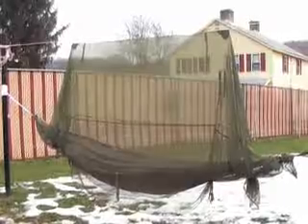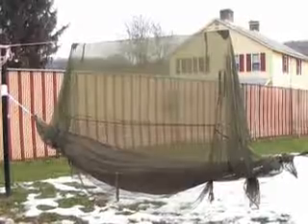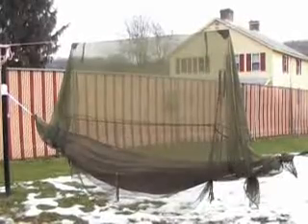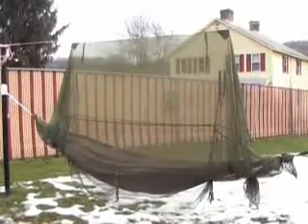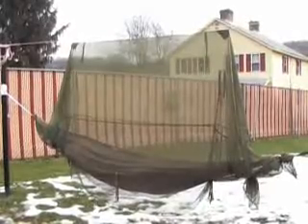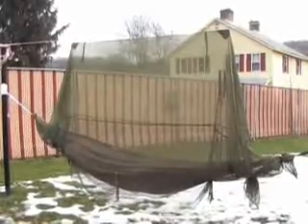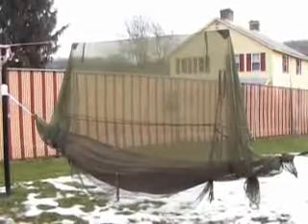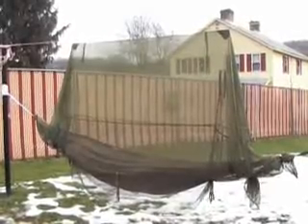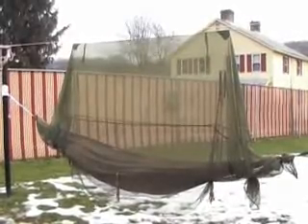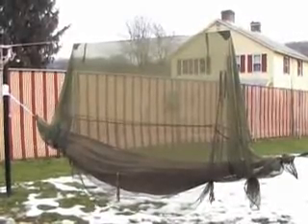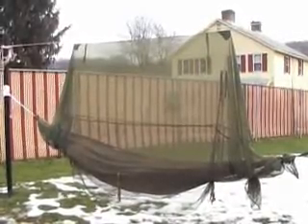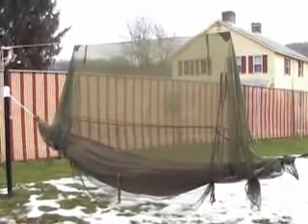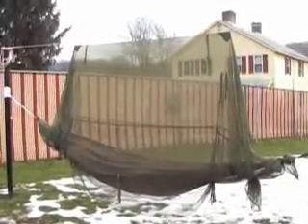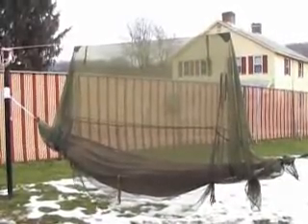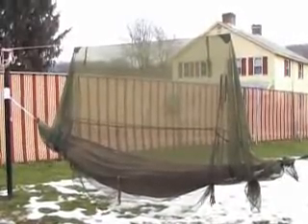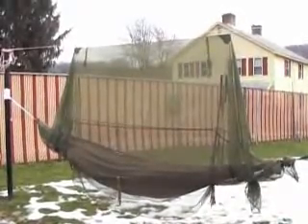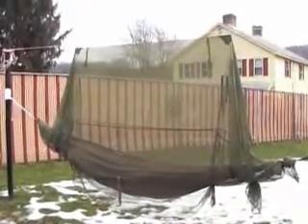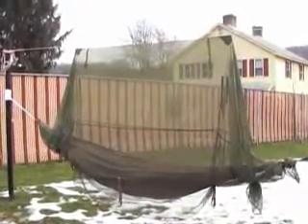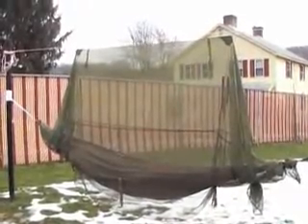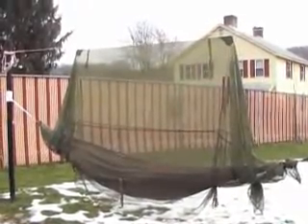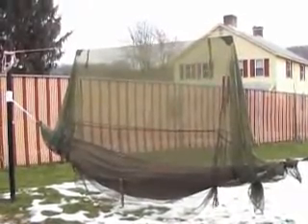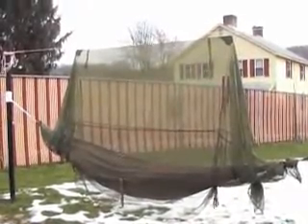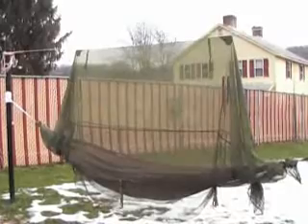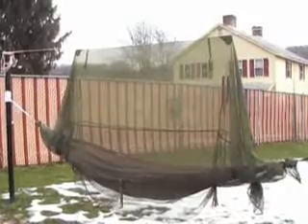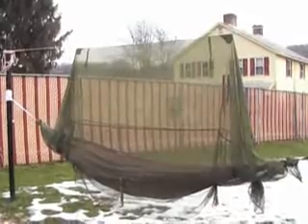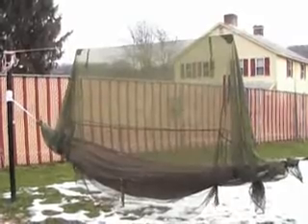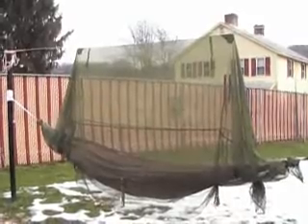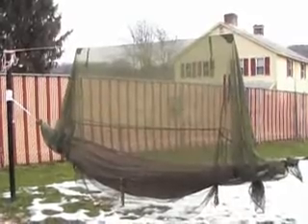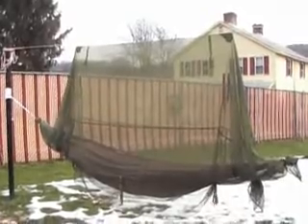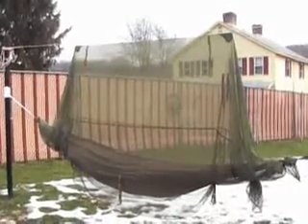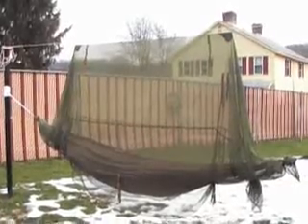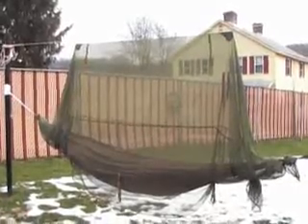As always, thank you for your attention. I'll see you out there in the woods. Be safe. Bye.